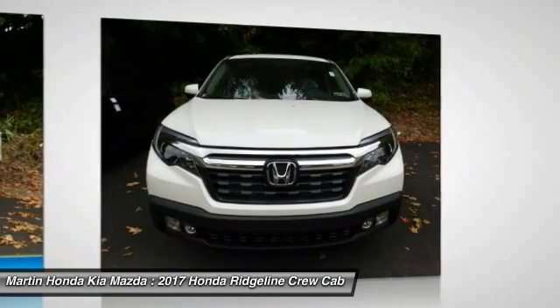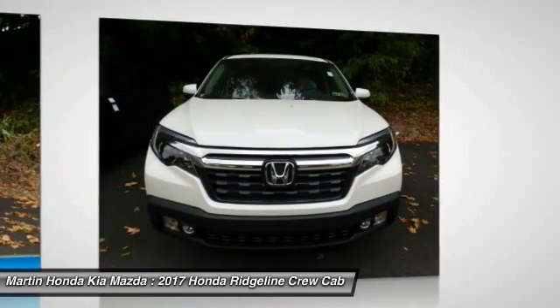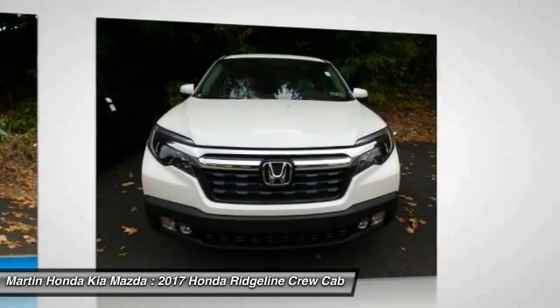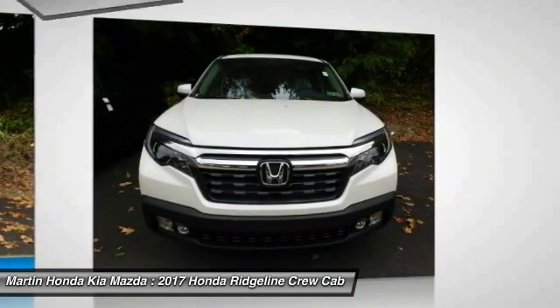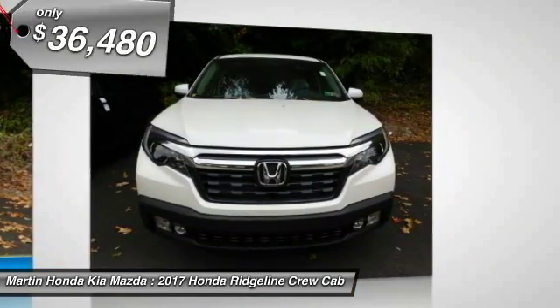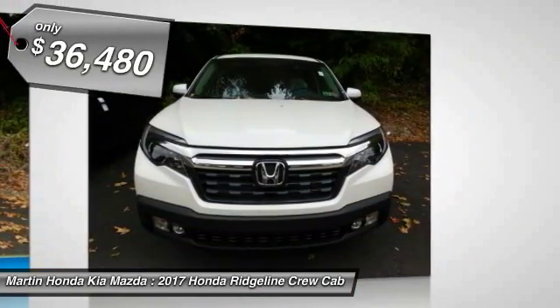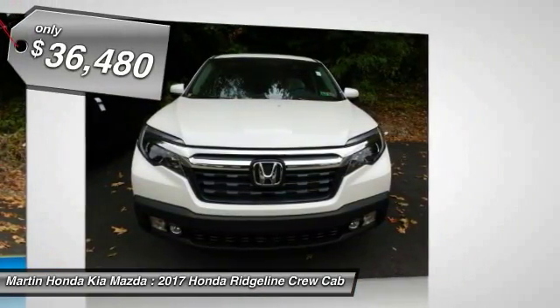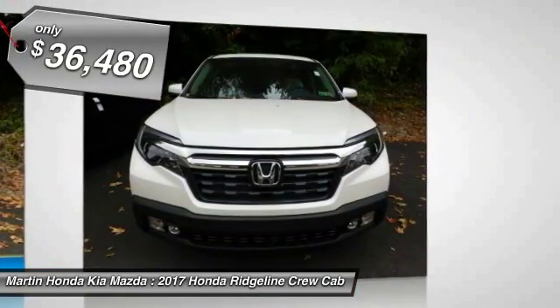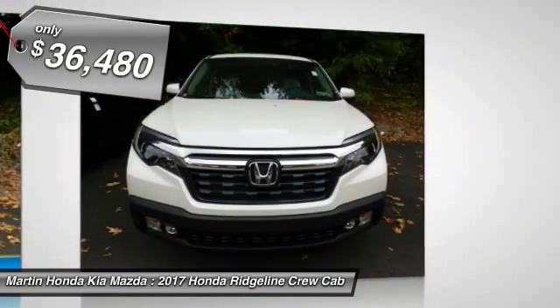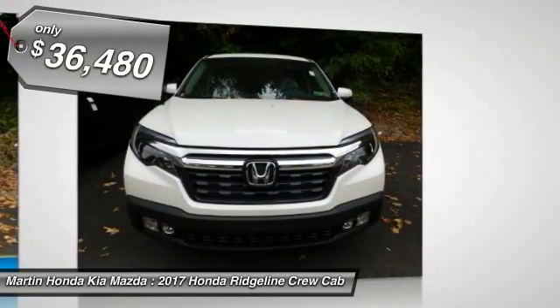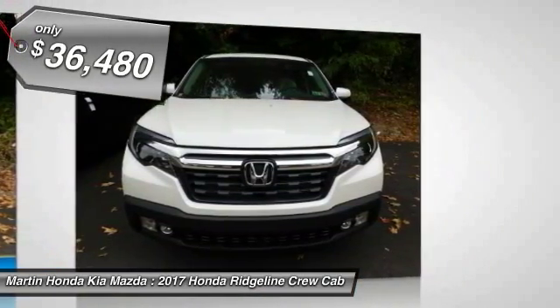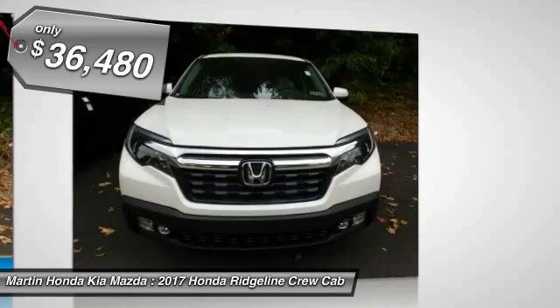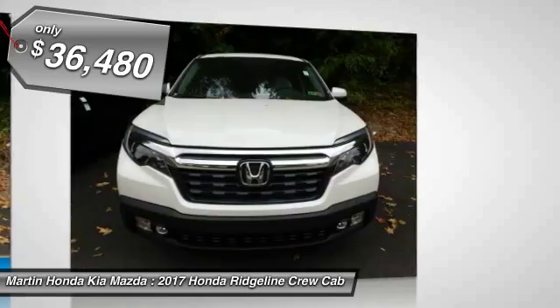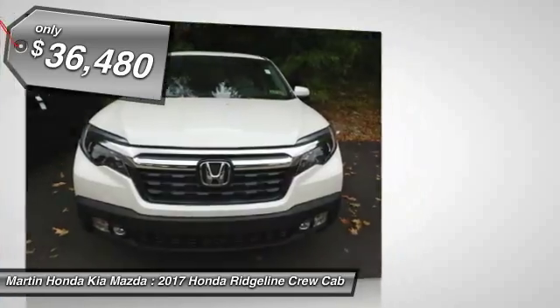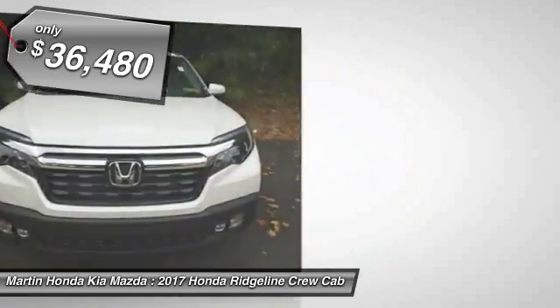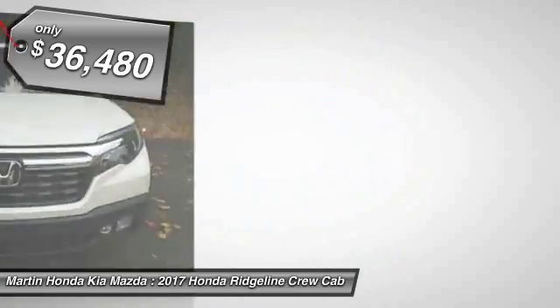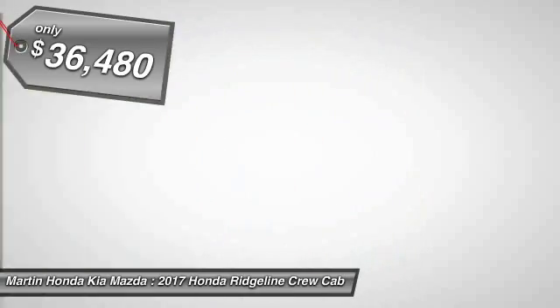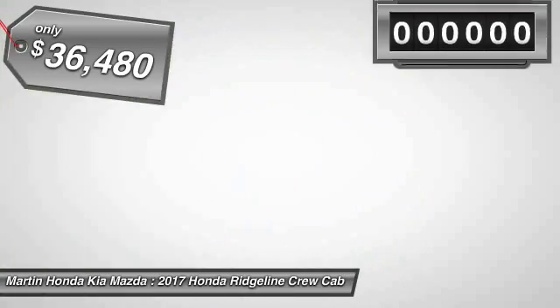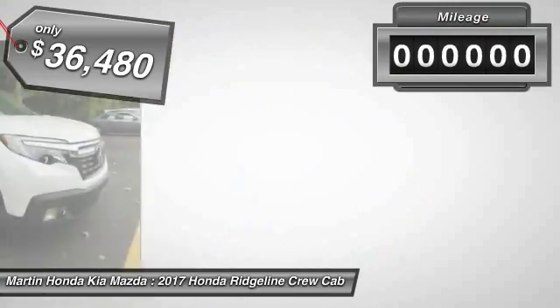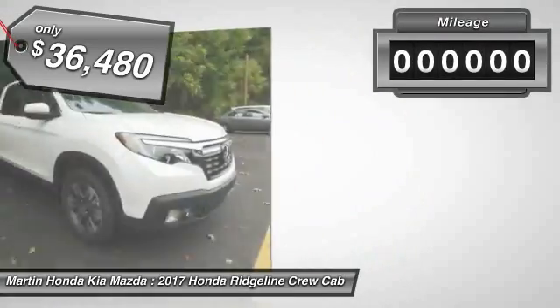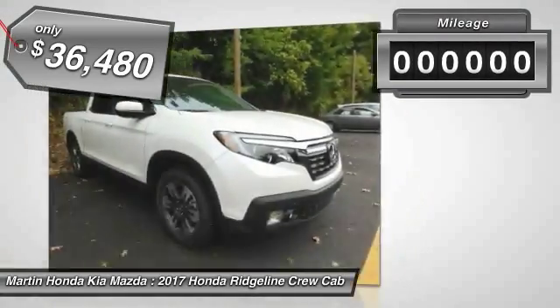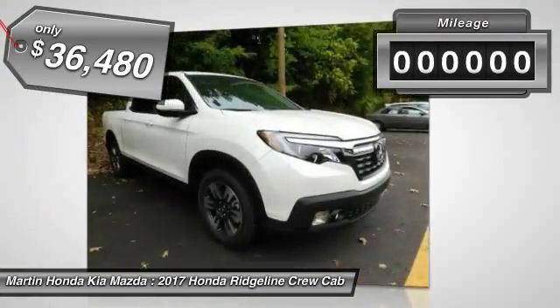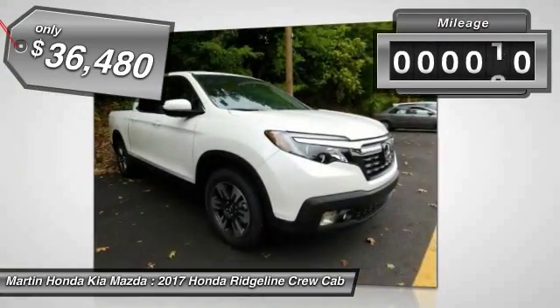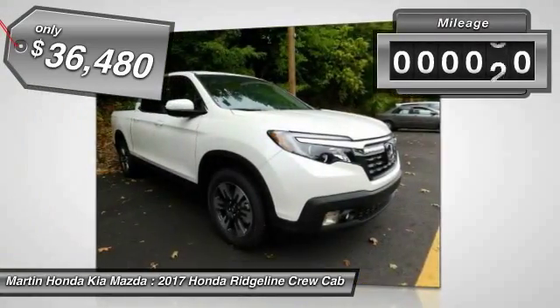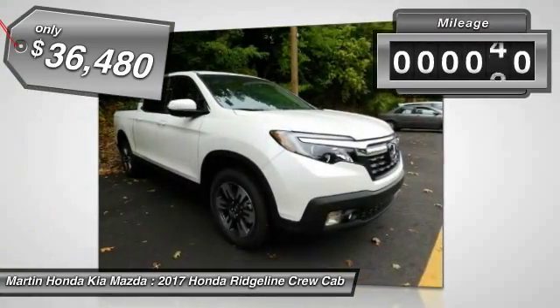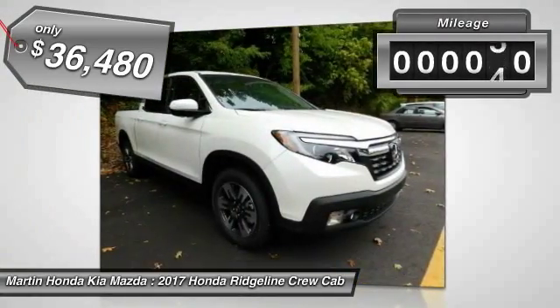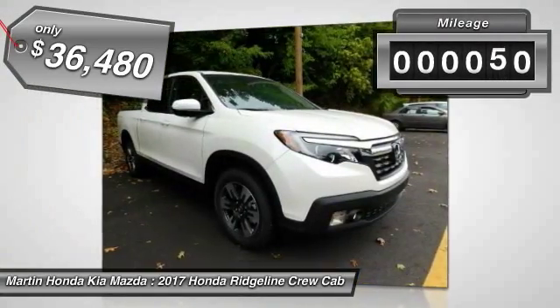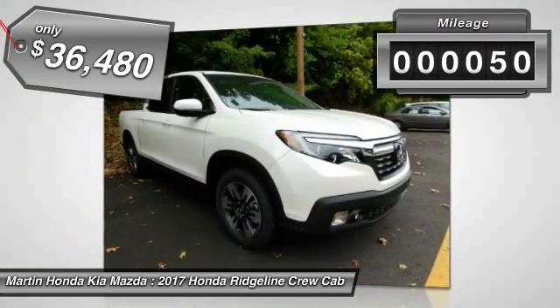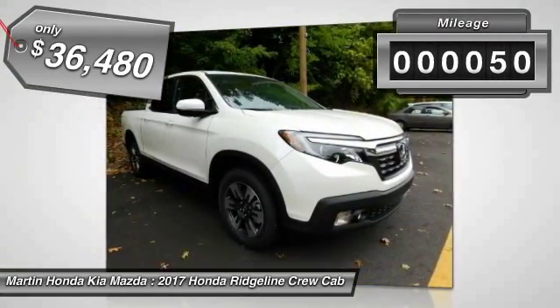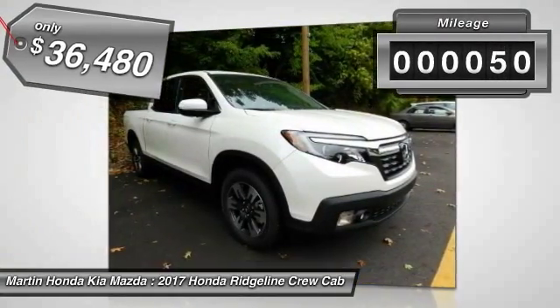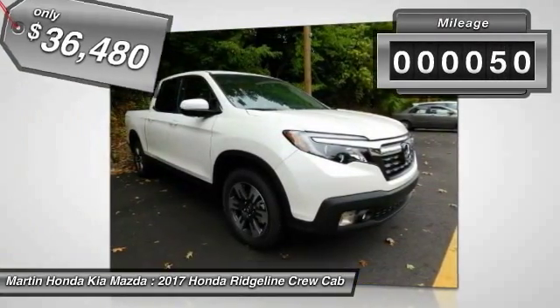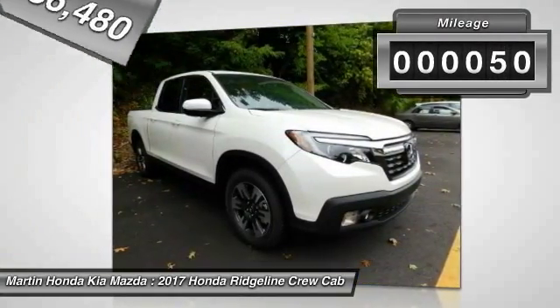Automatic transmission and is priced below $40,000. This vehicle has less than 100 miles.